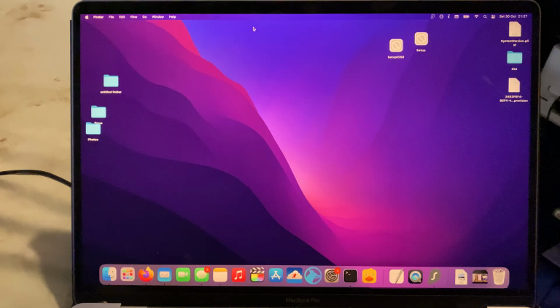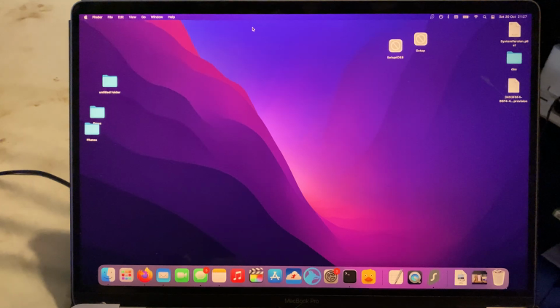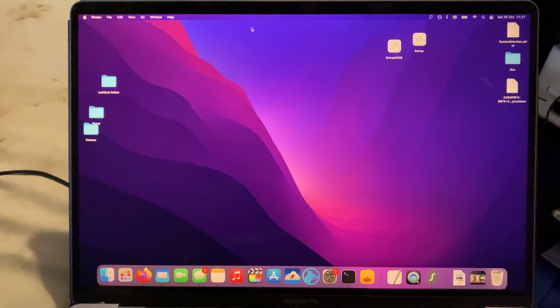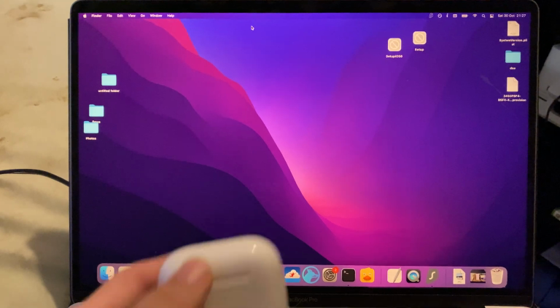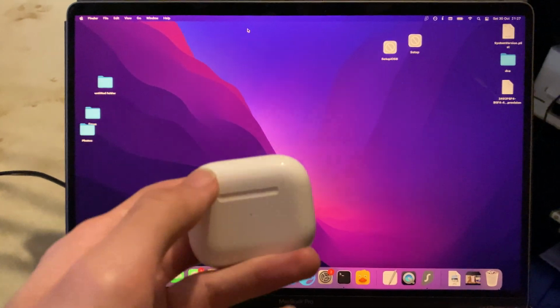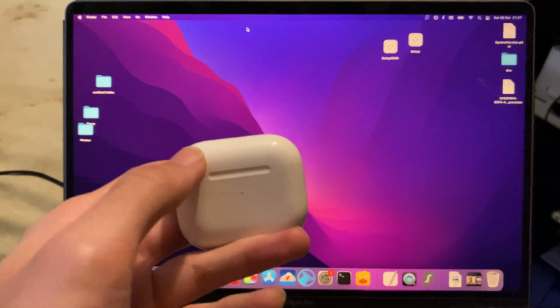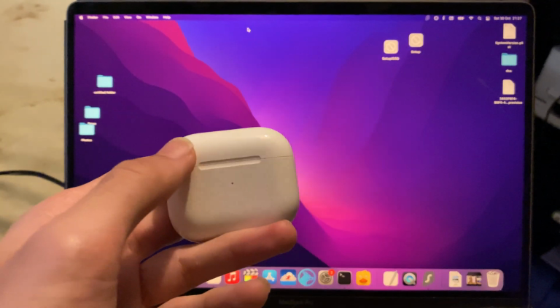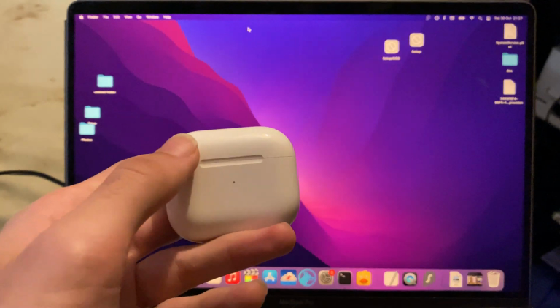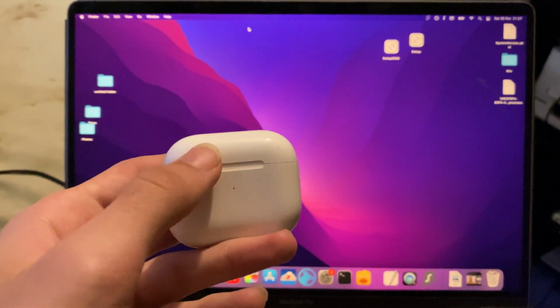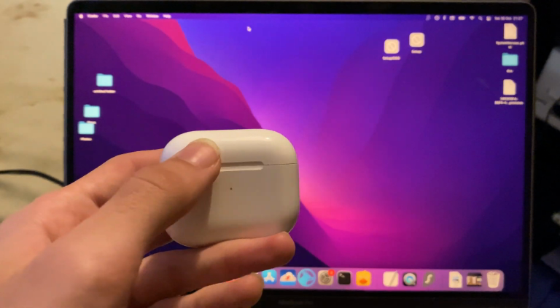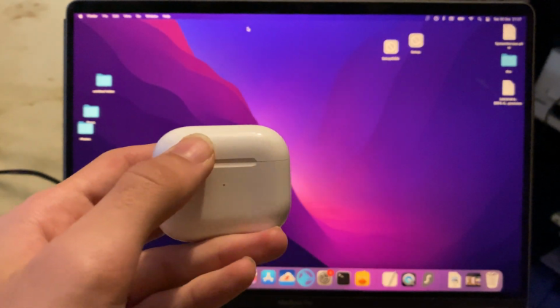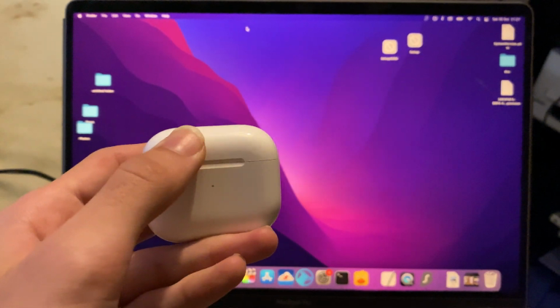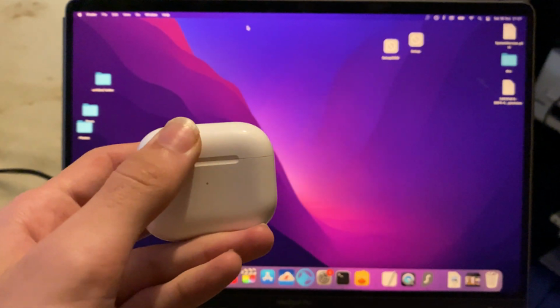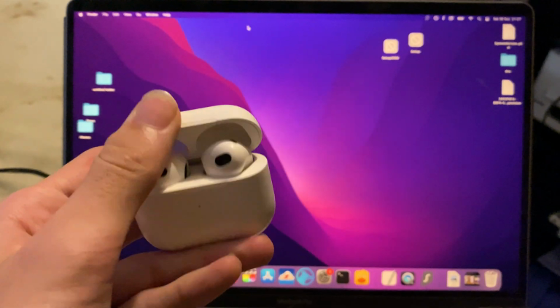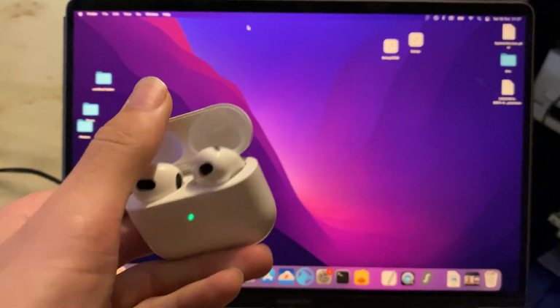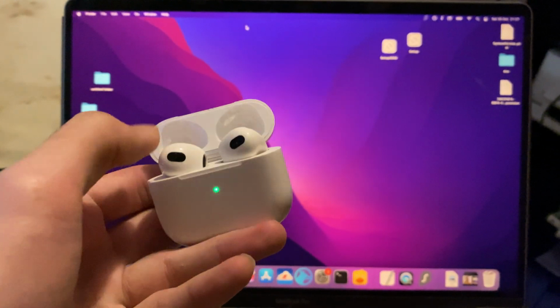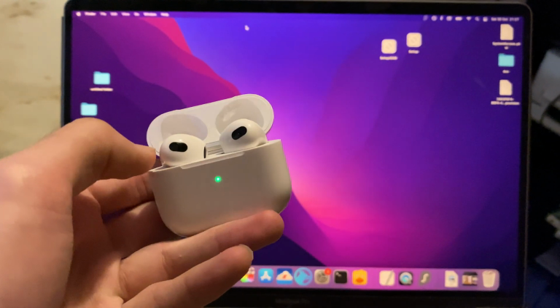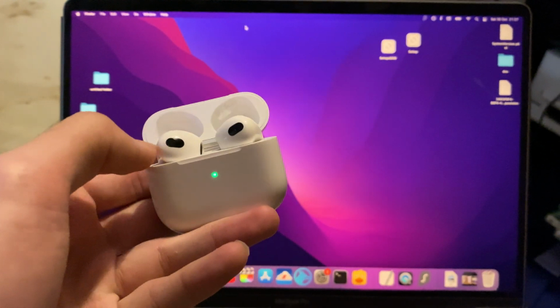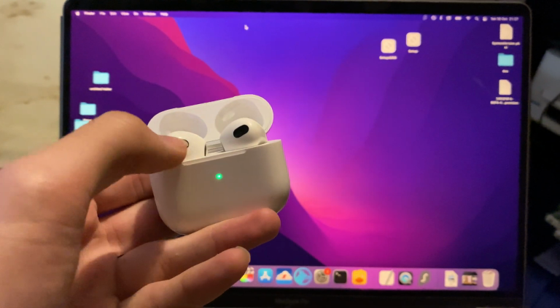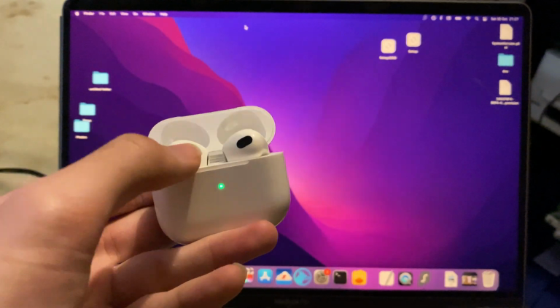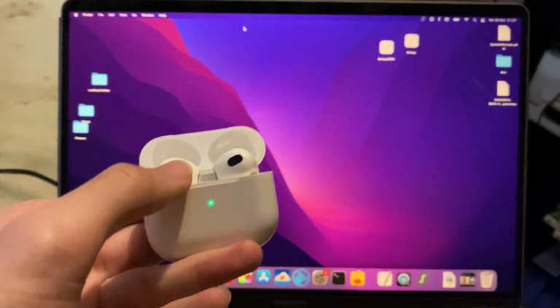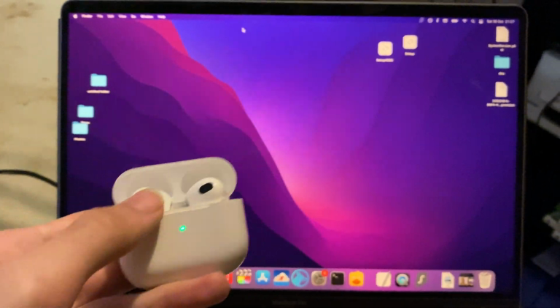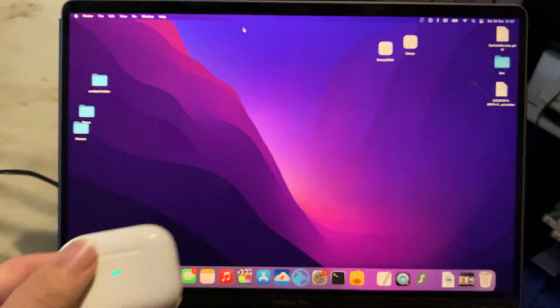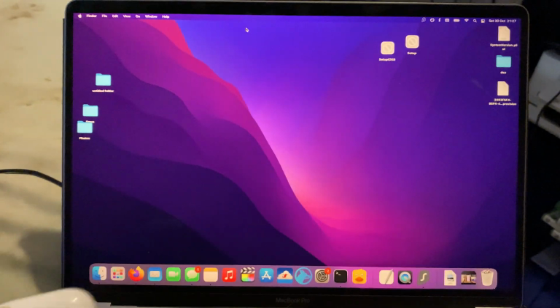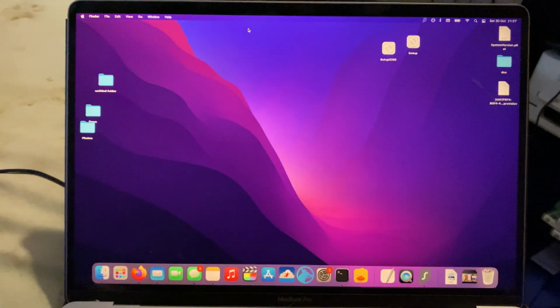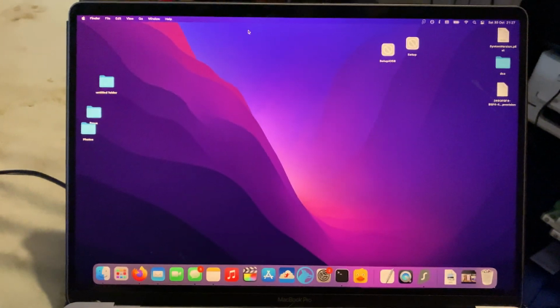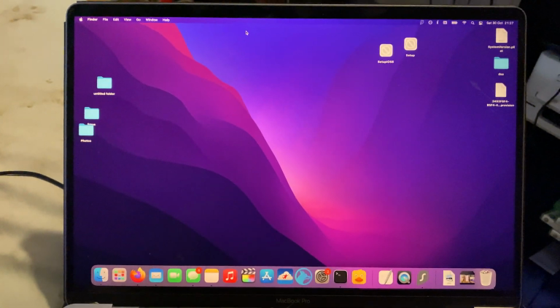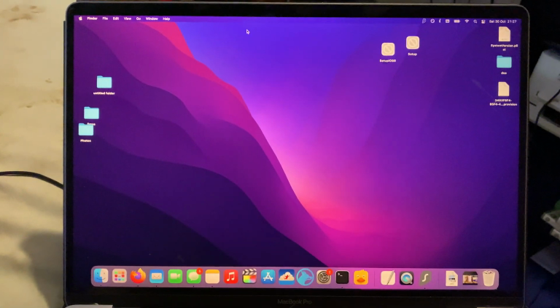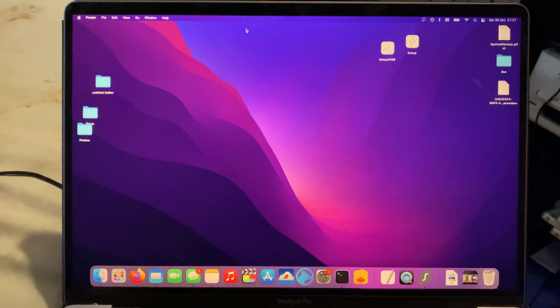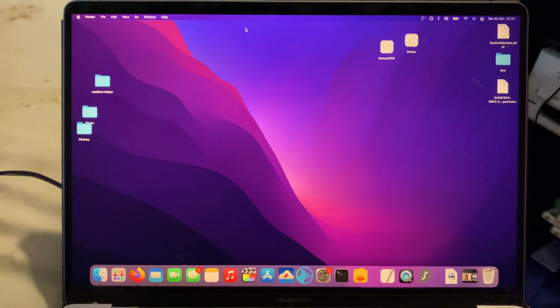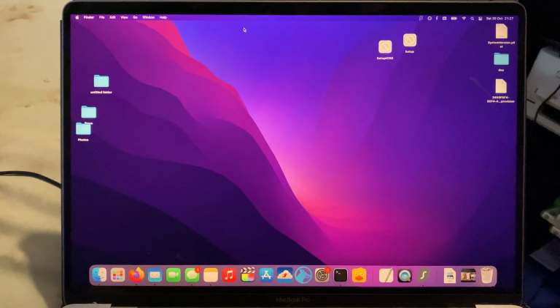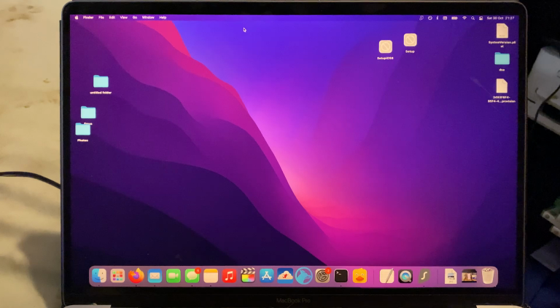Welcome everyone. I would like to show you how to connect your AirPods 3rd generation to your MacBook.